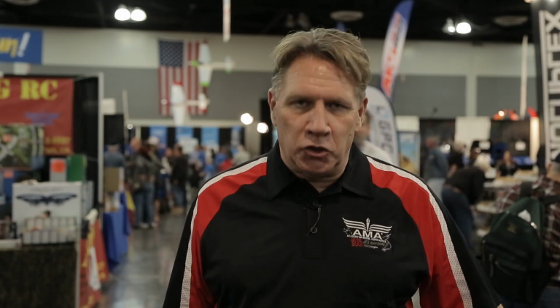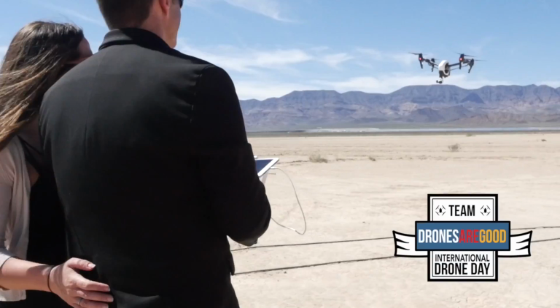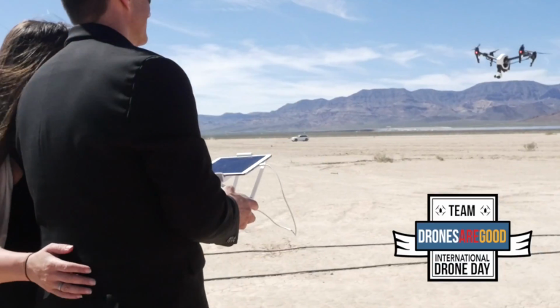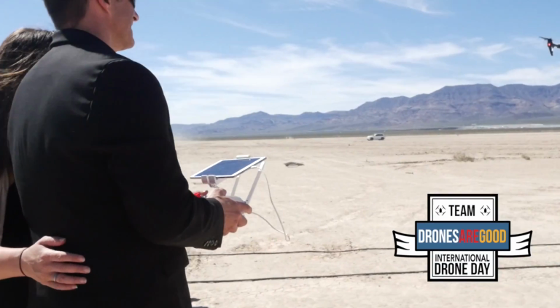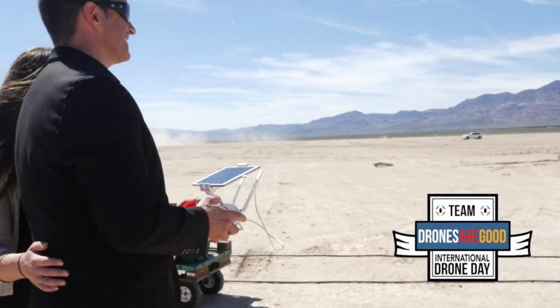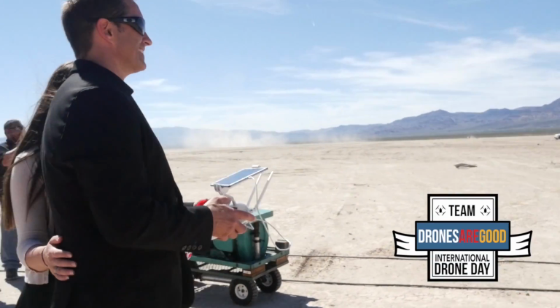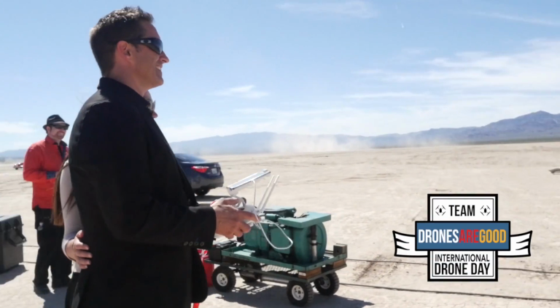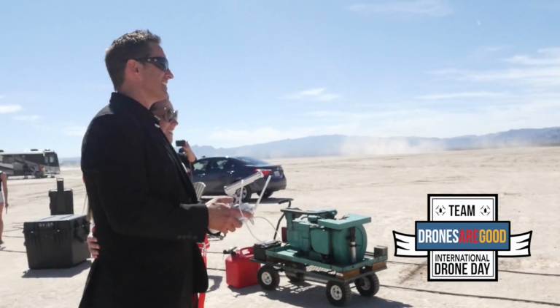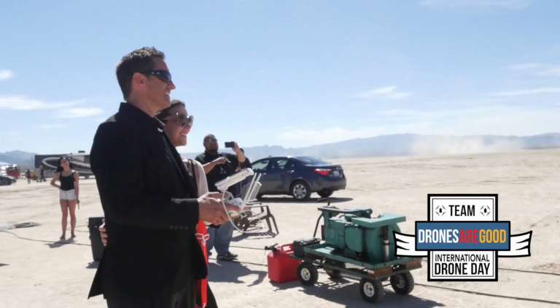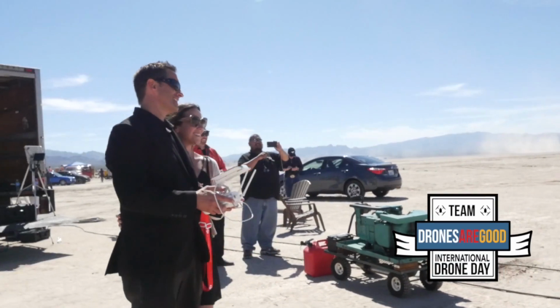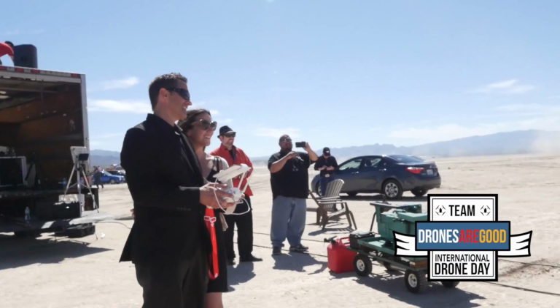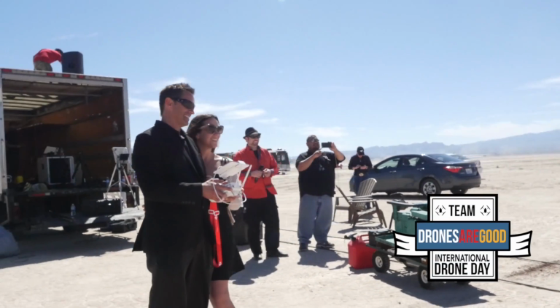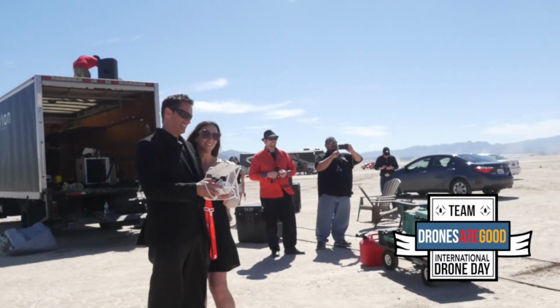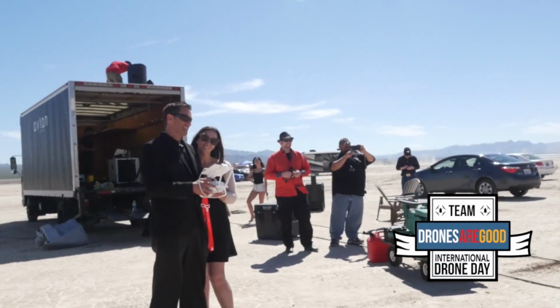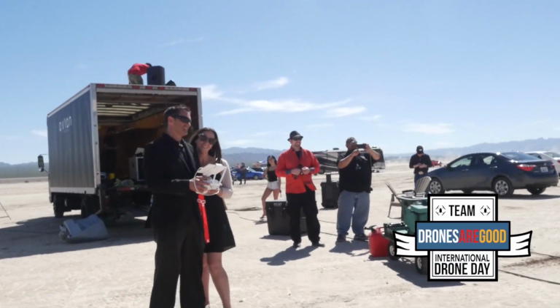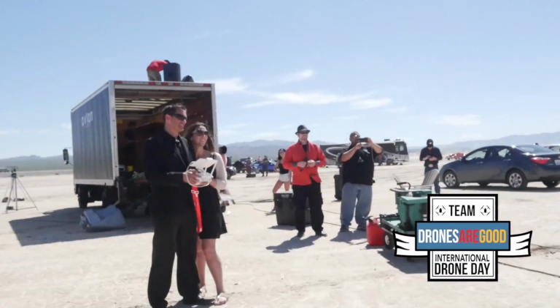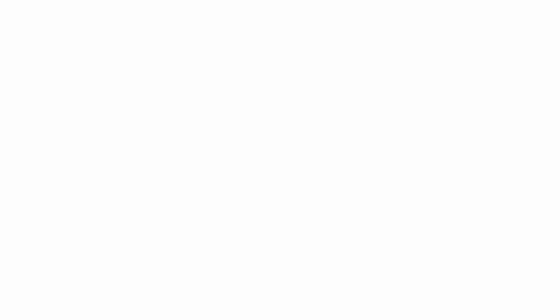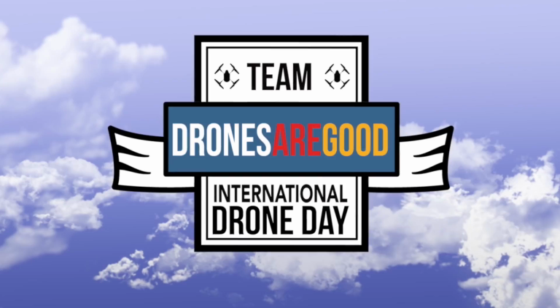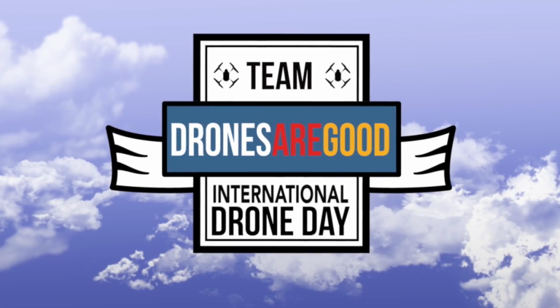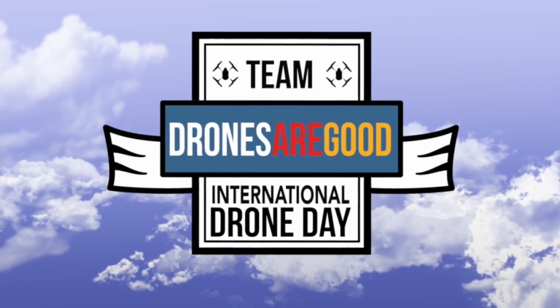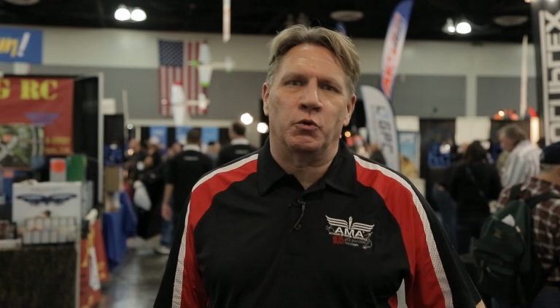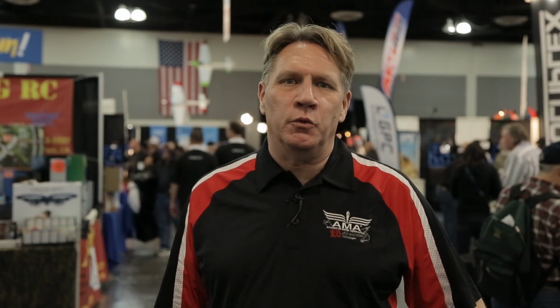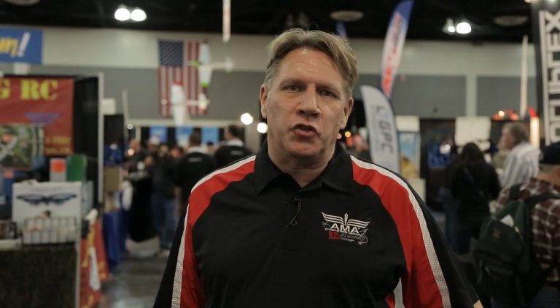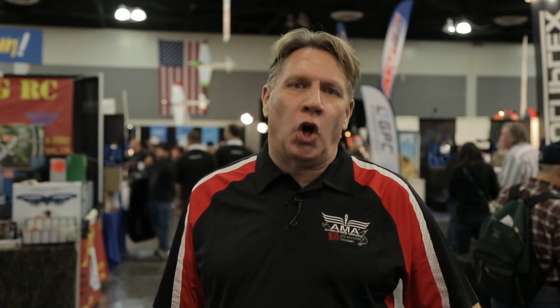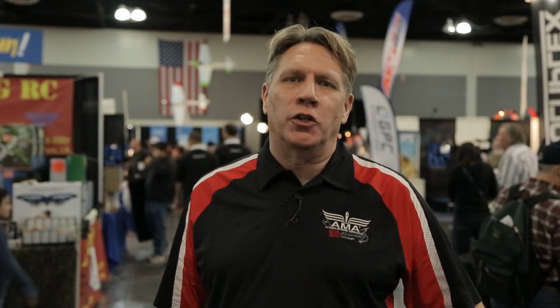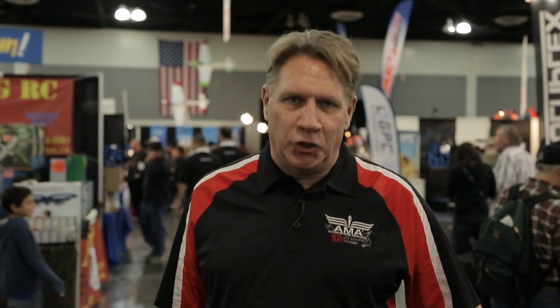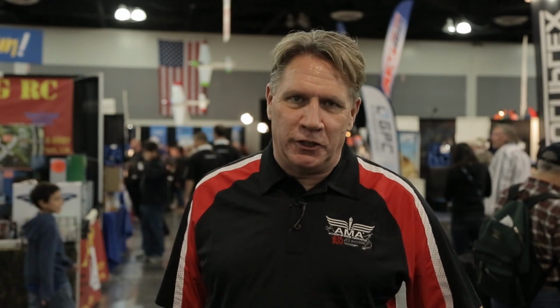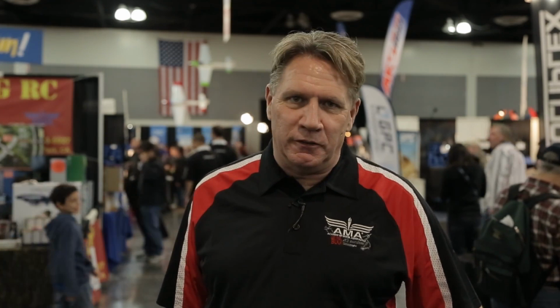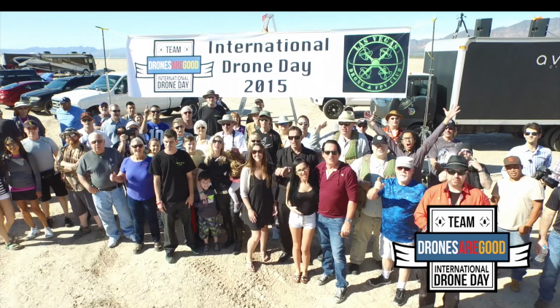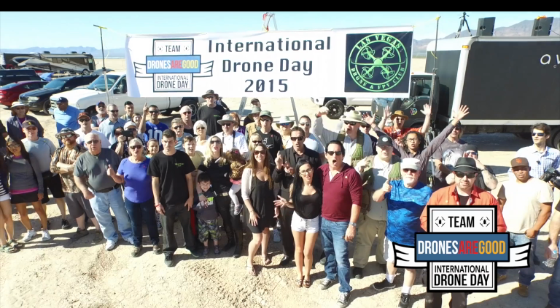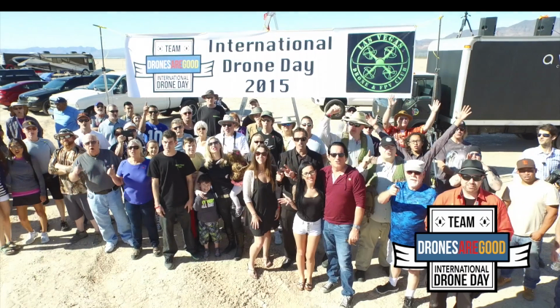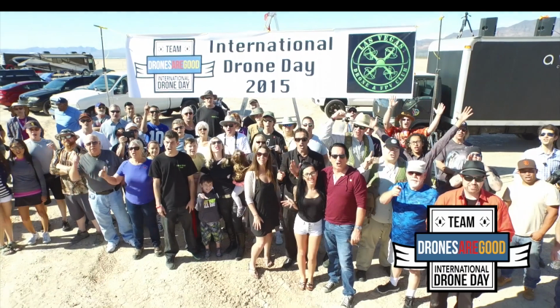Make sure that you participate in International Drone Day so we can show the world that drones are good. Drone Day!